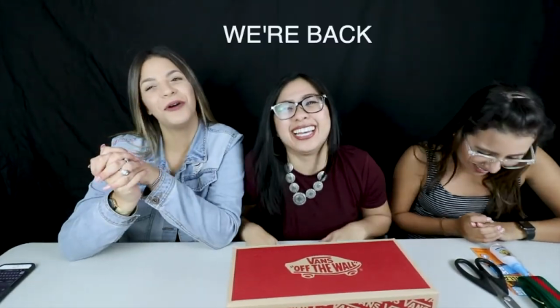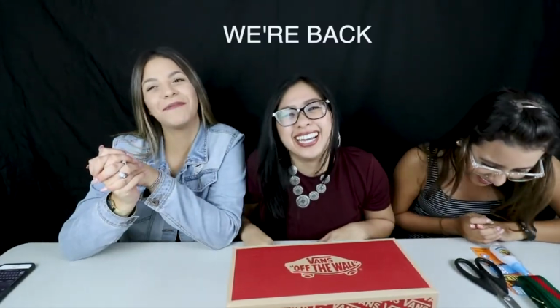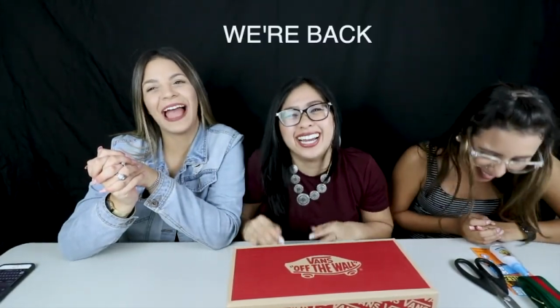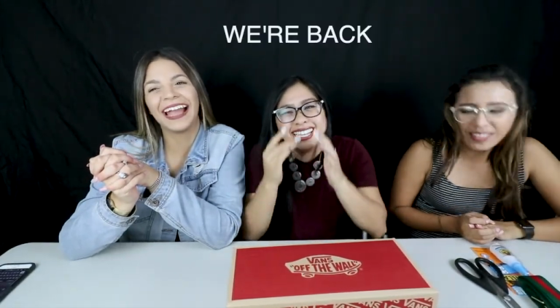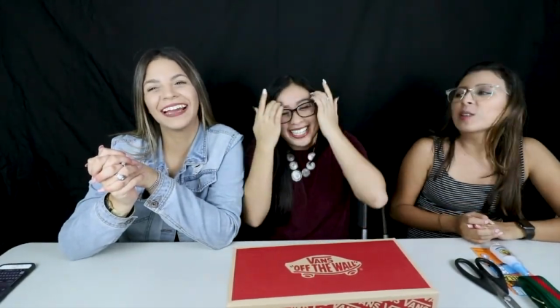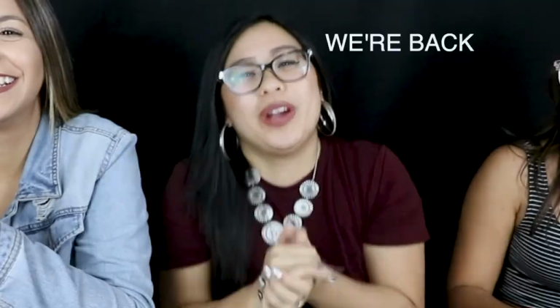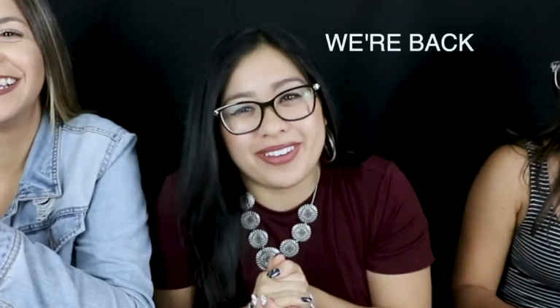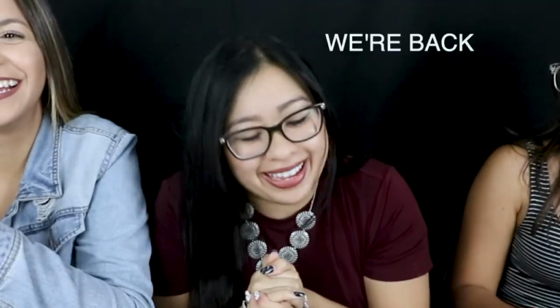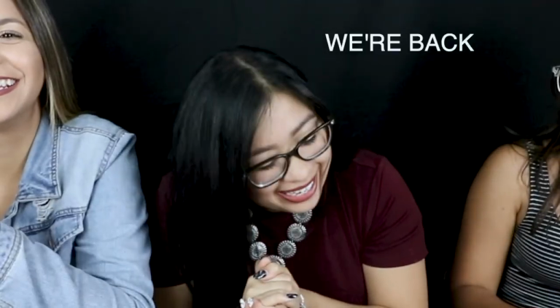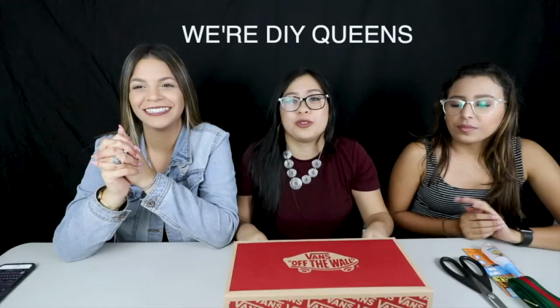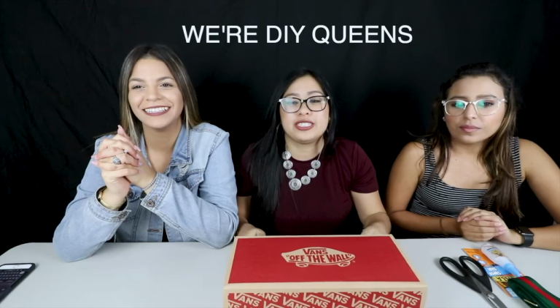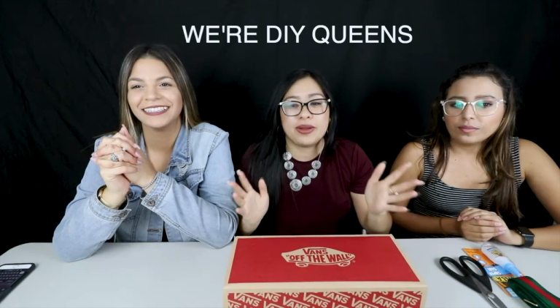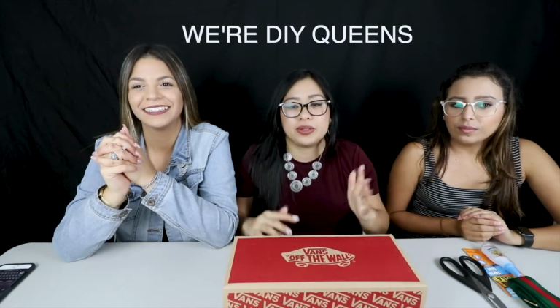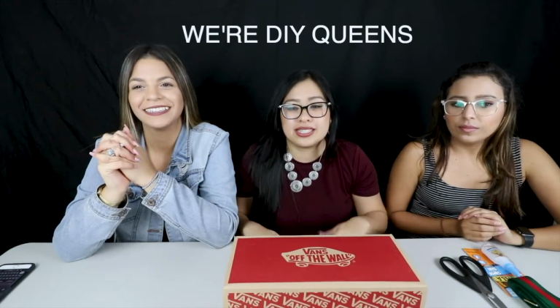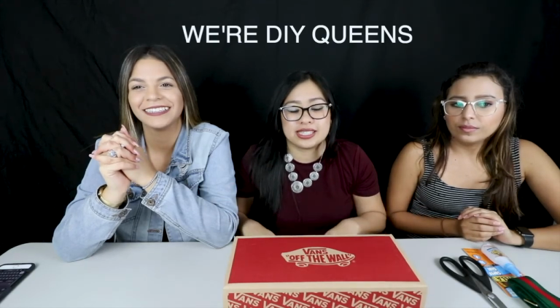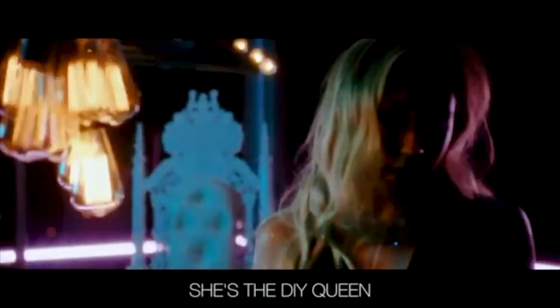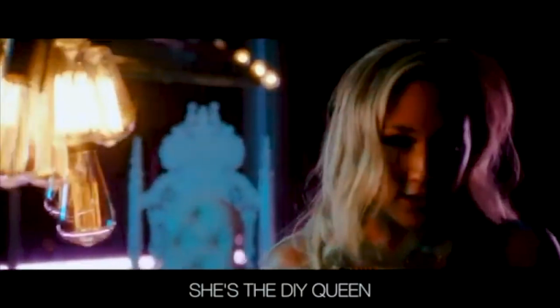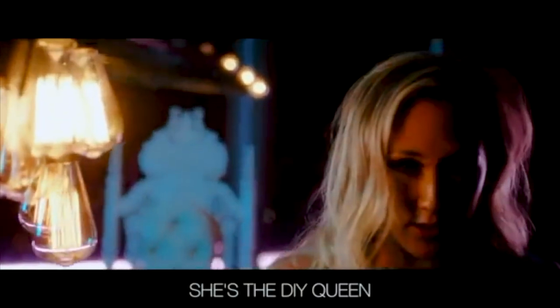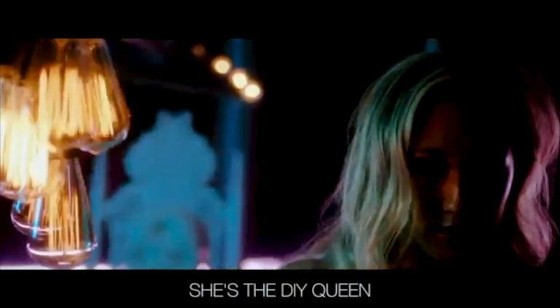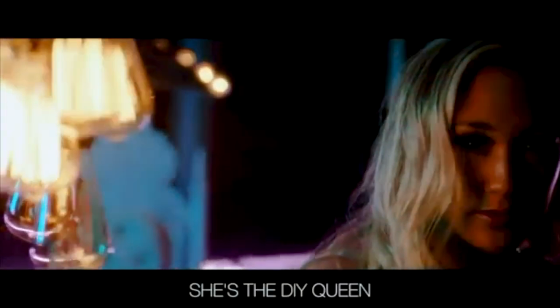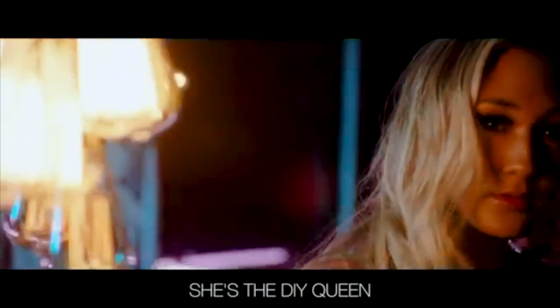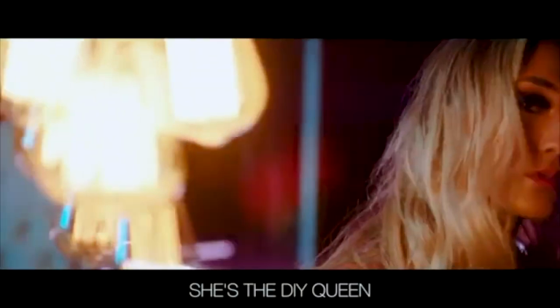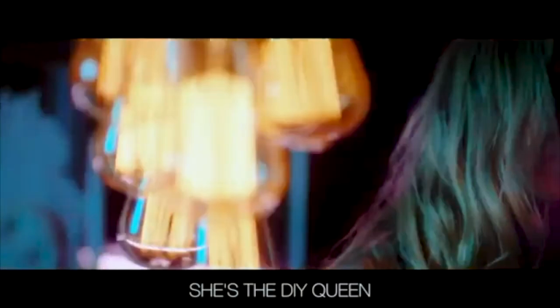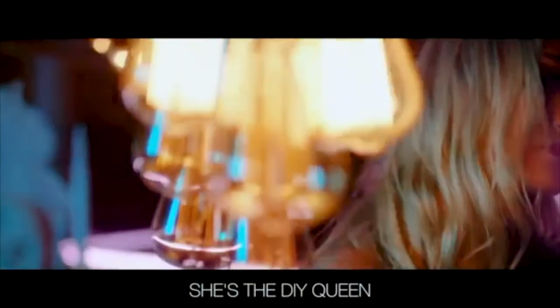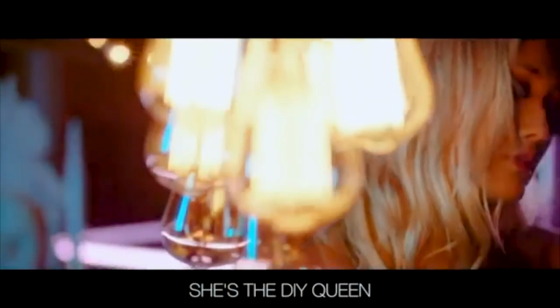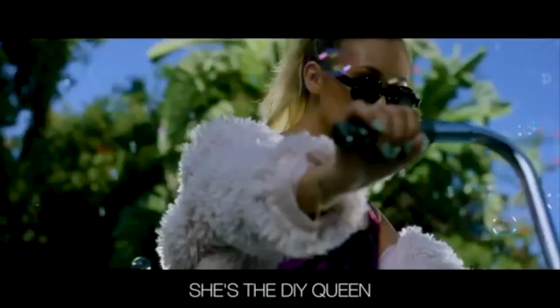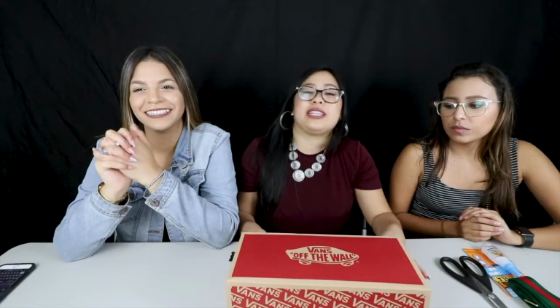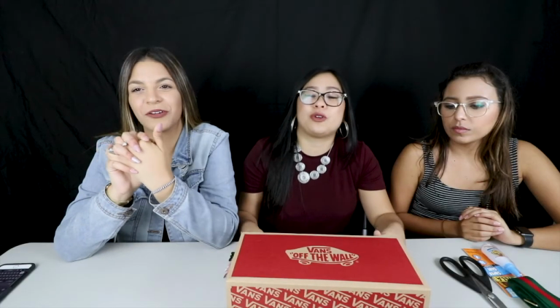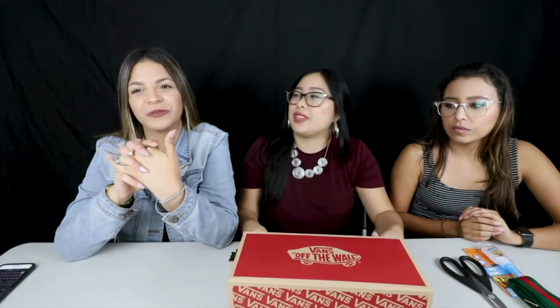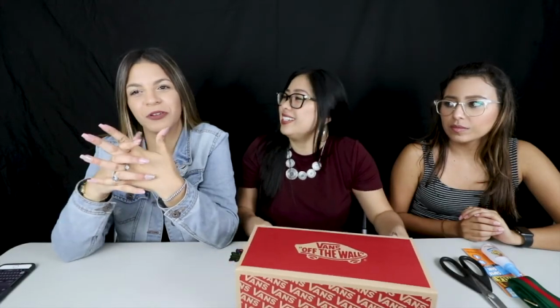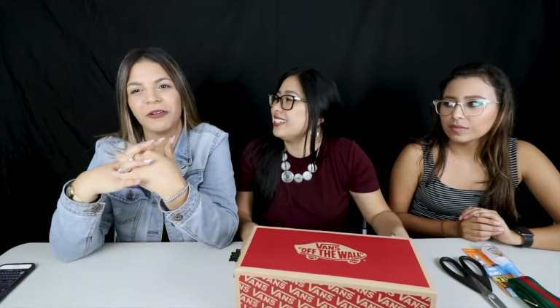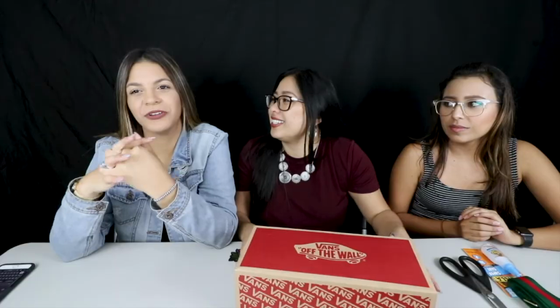We're back! We're back! We're back and we're DIY queens. Well, not queens — we have no idea what we're doing.